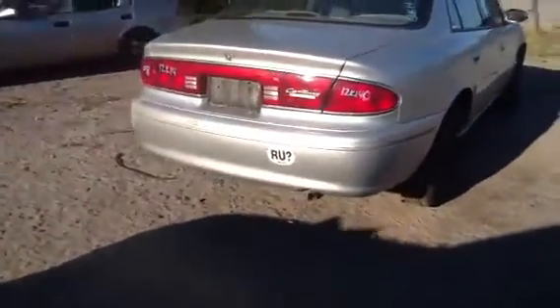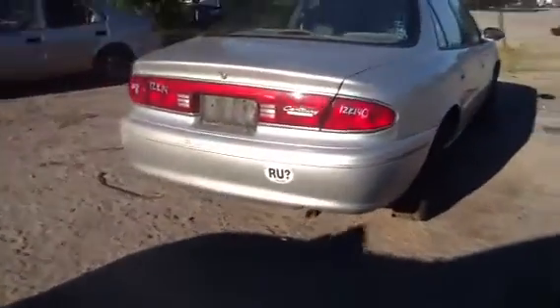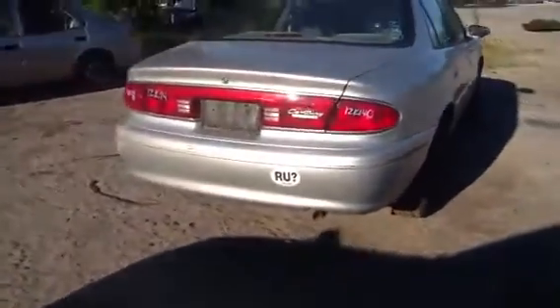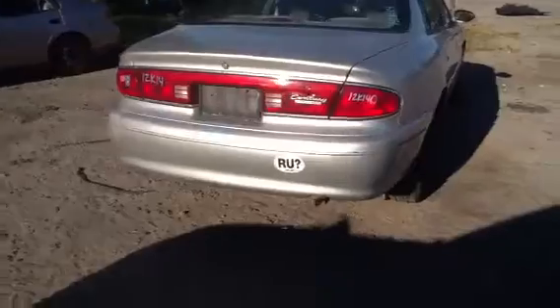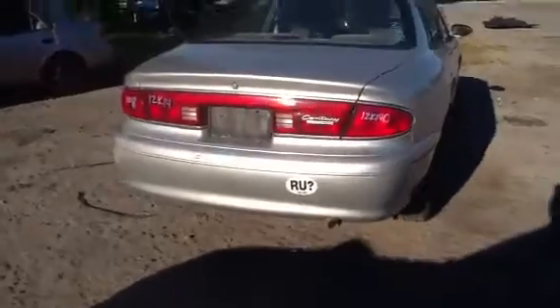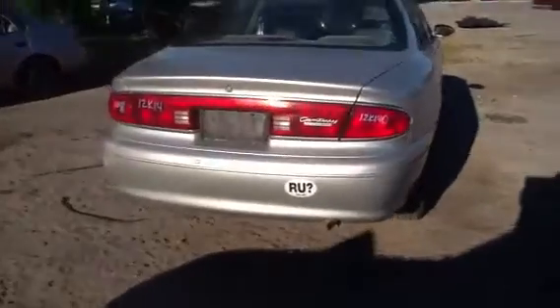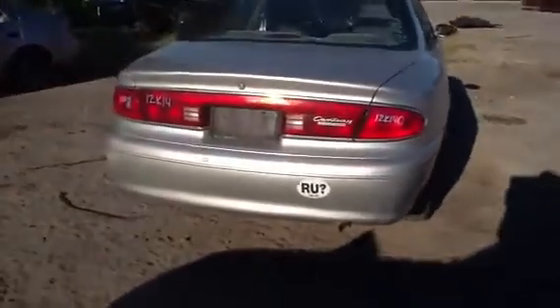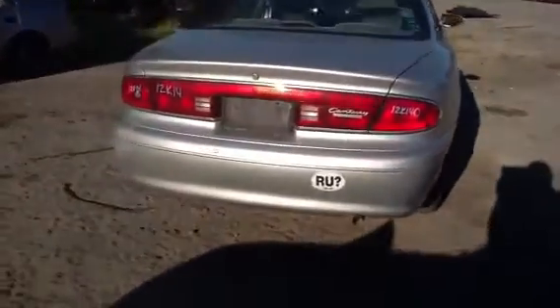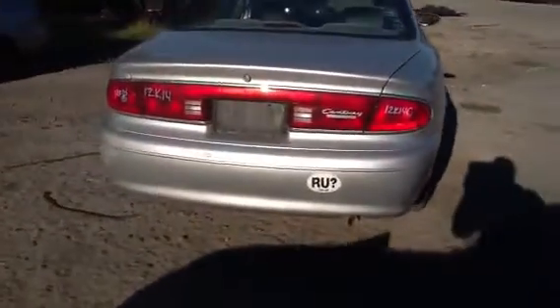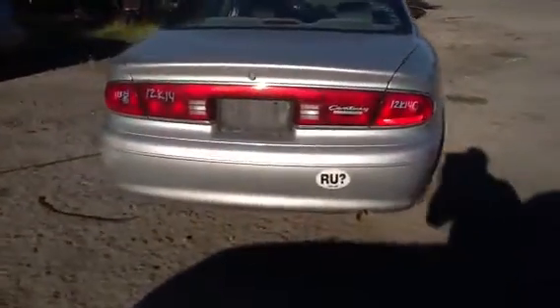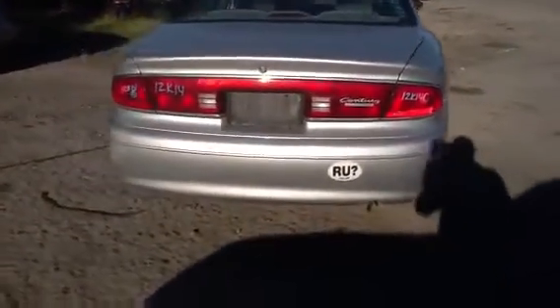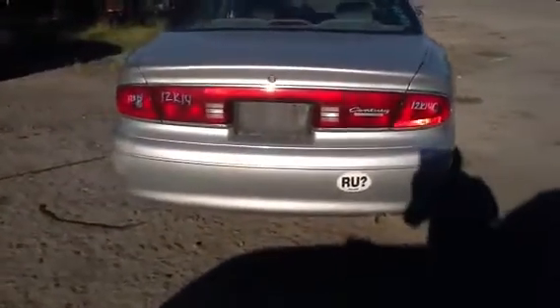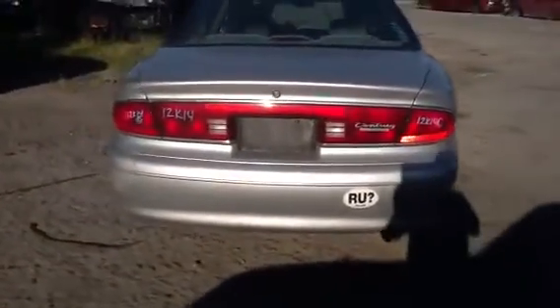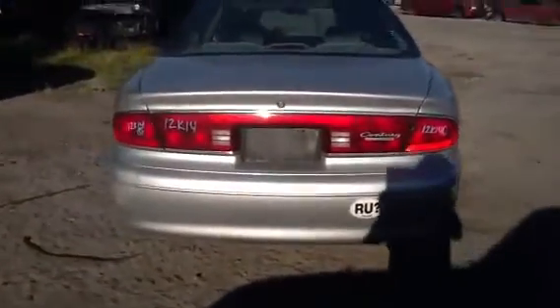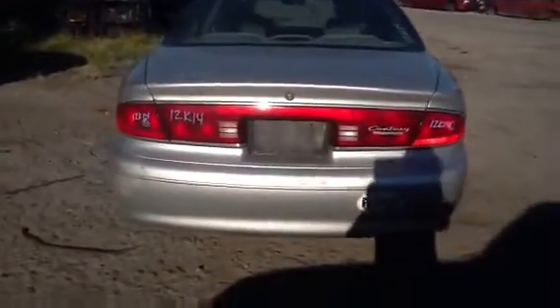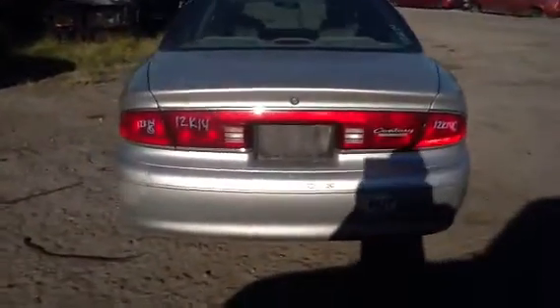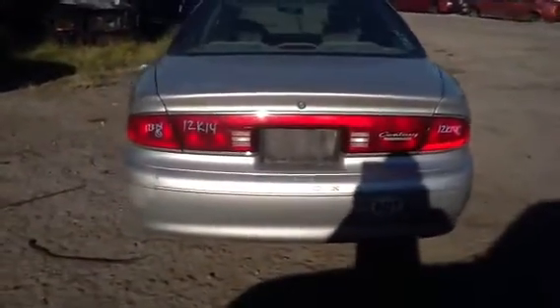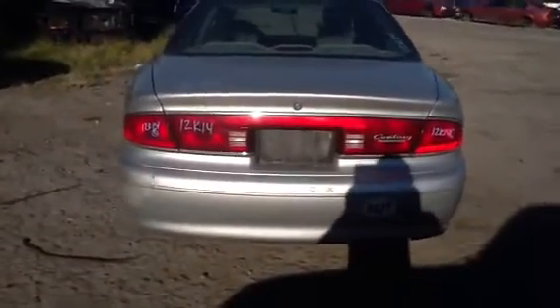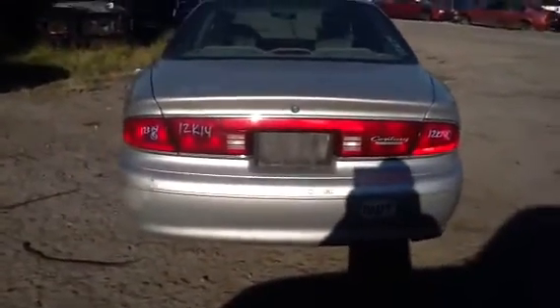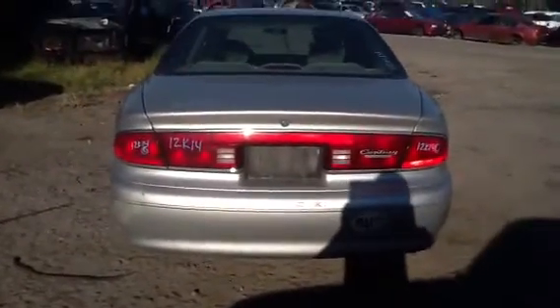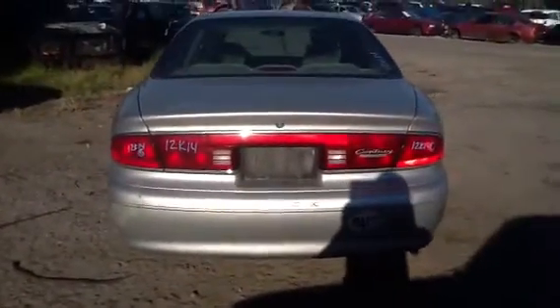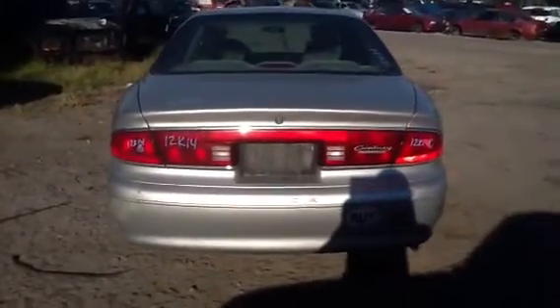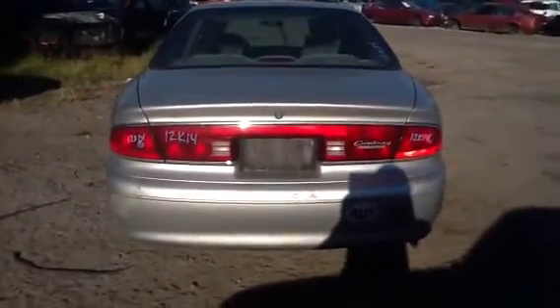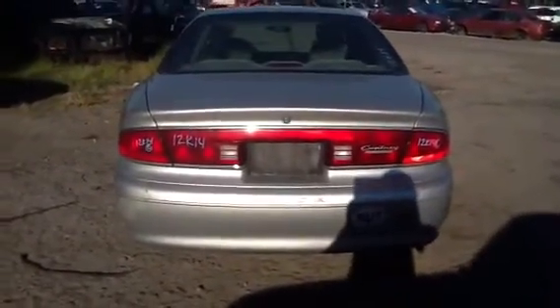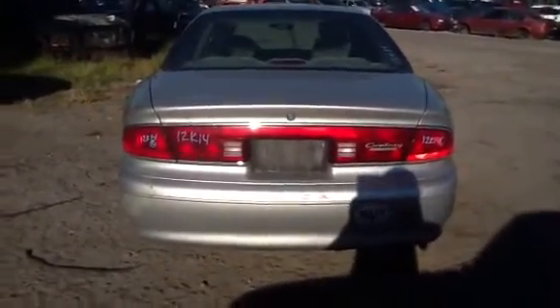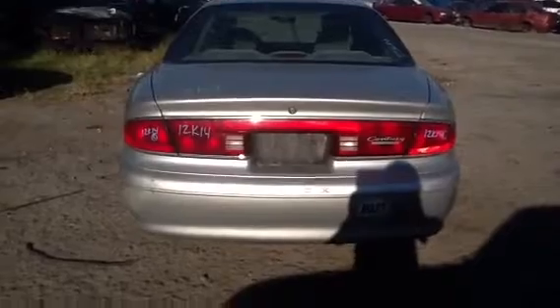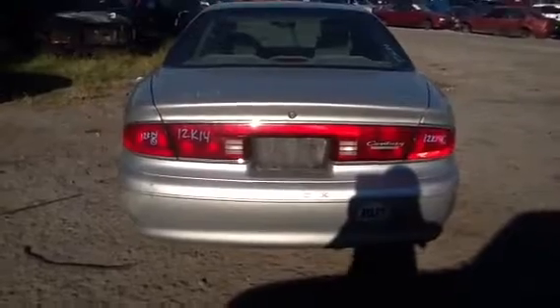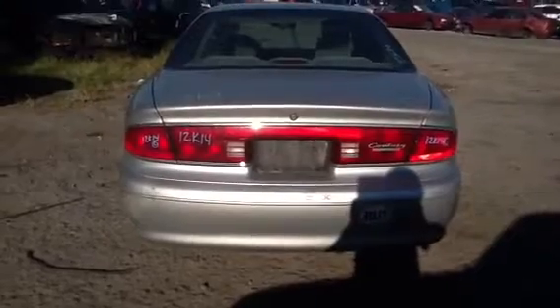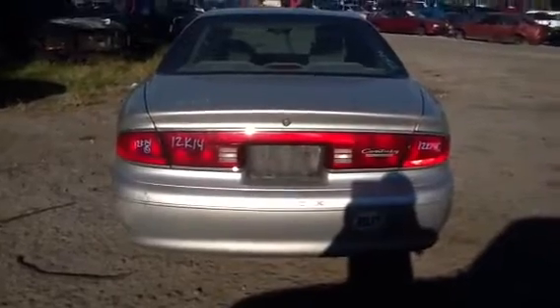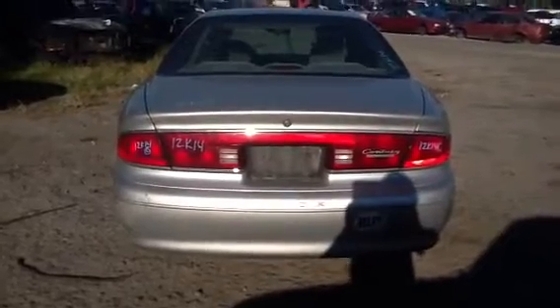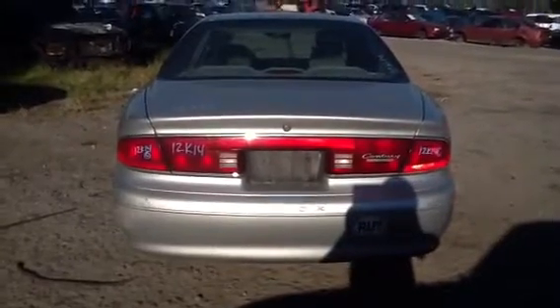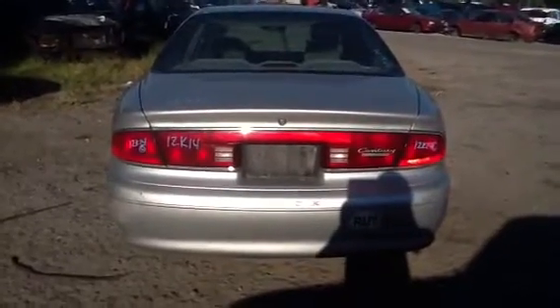Beautiful taillights on the deck lid and on the quarter panels, great rear bumper. And if you need a deck lid, we have that as well. Same with the rear glass.